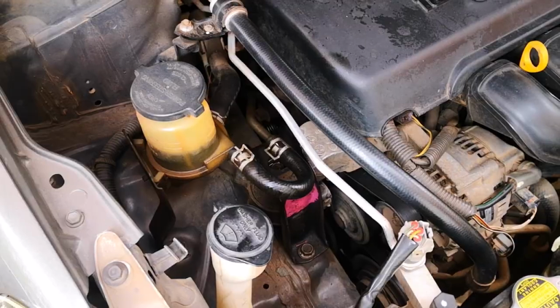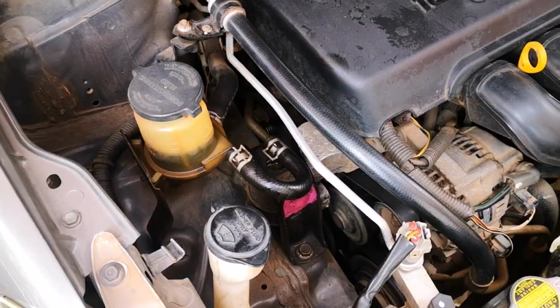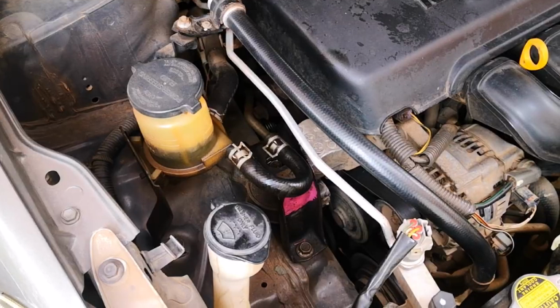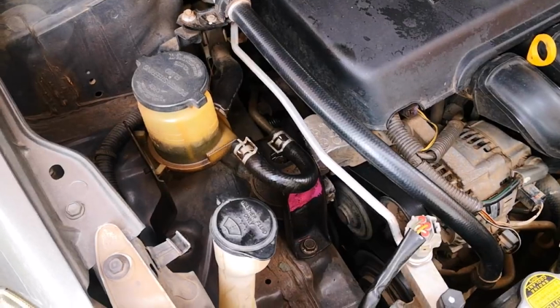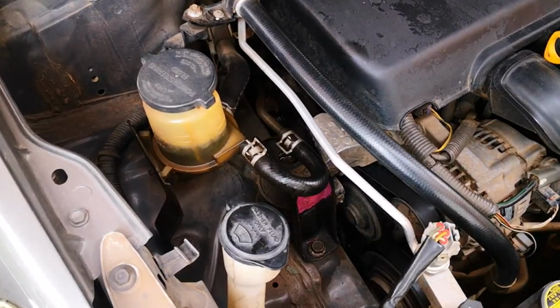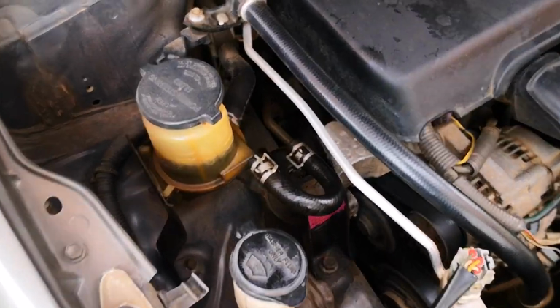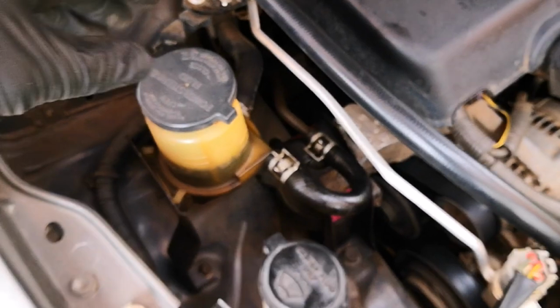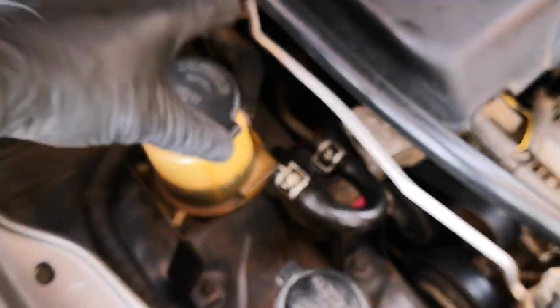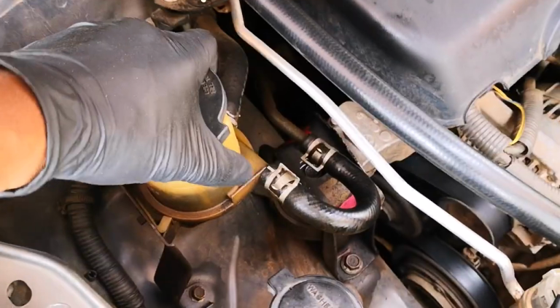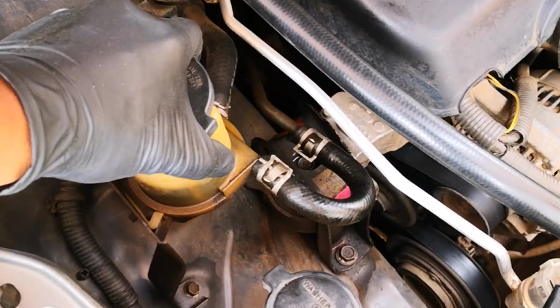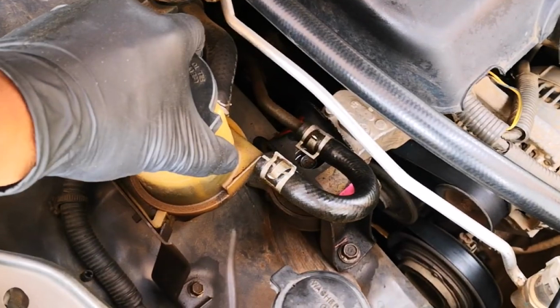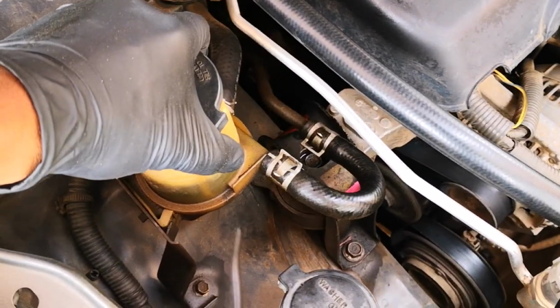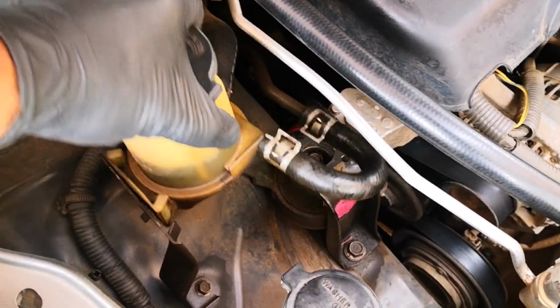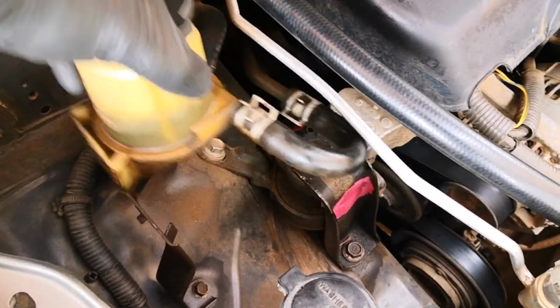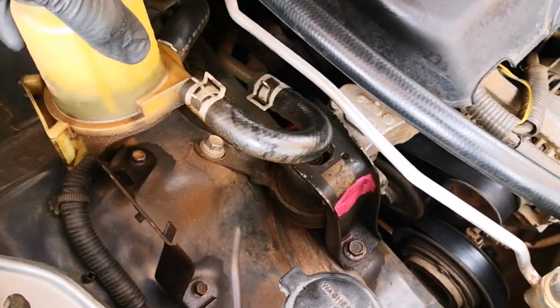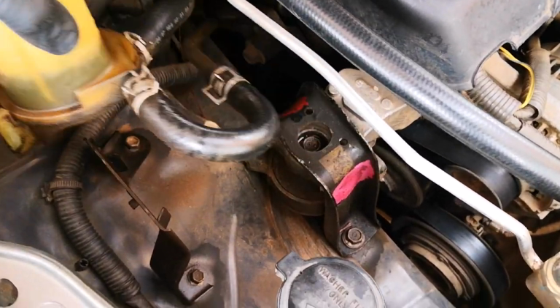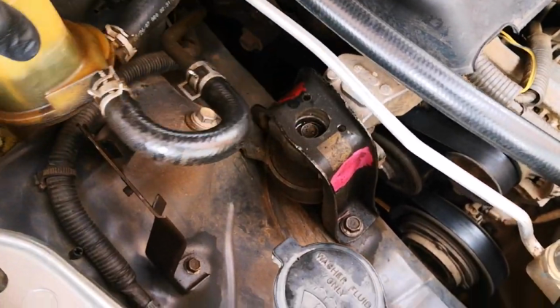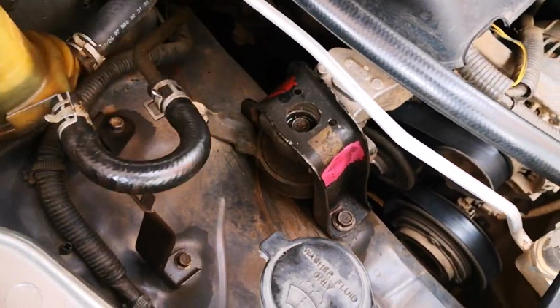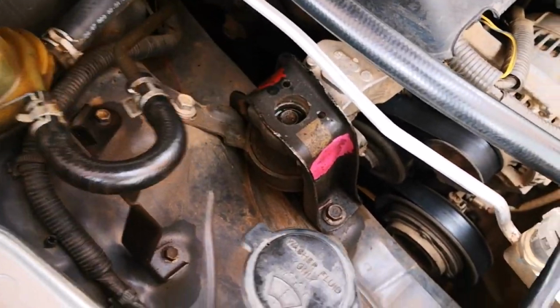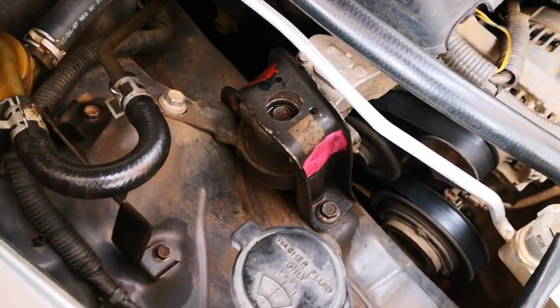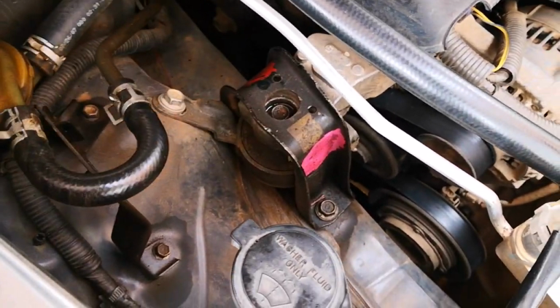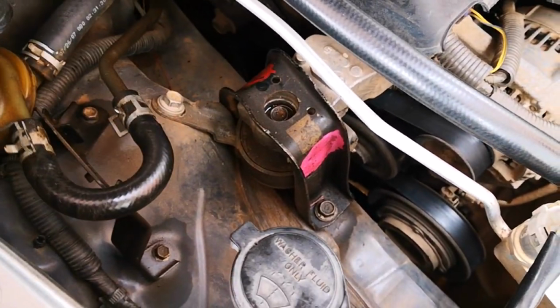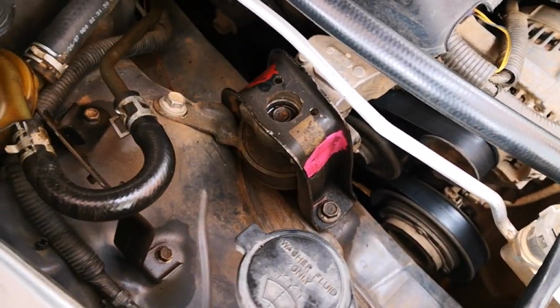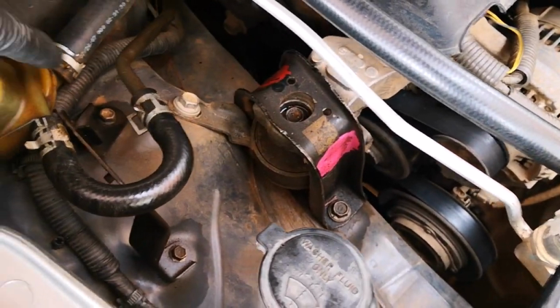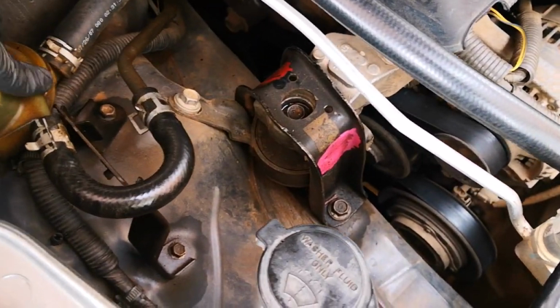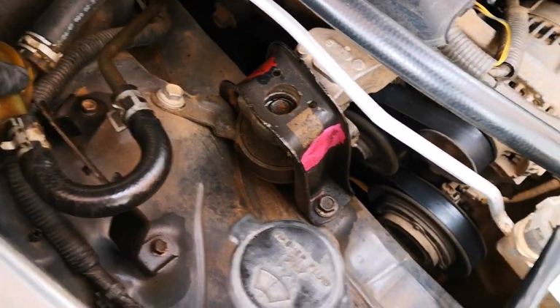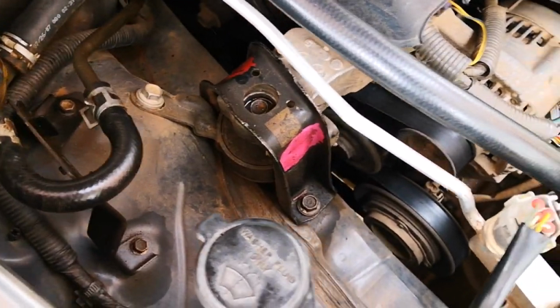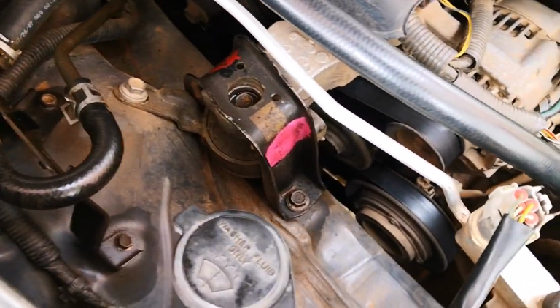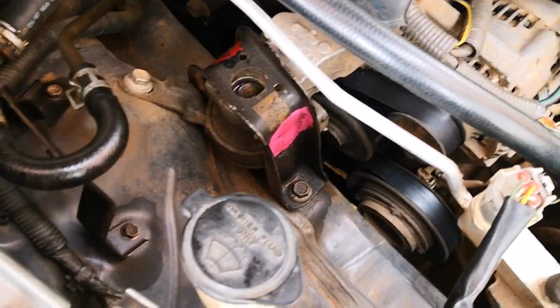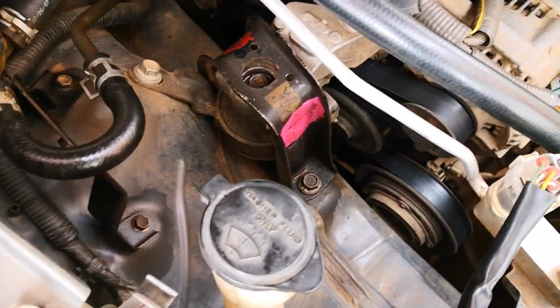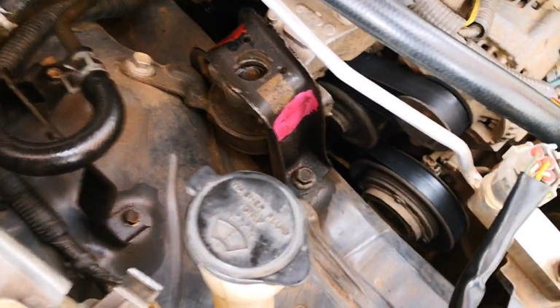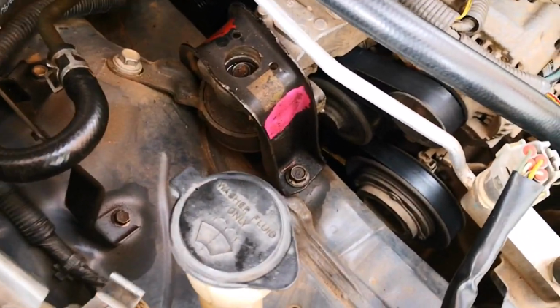Just for some room, I'll slide out the power steering fluid reservoir from its sitting area and move it to the side.